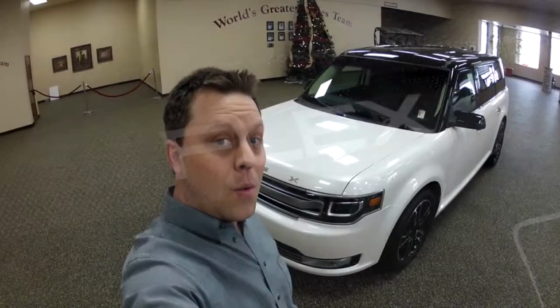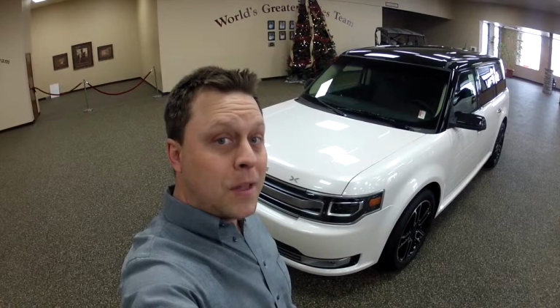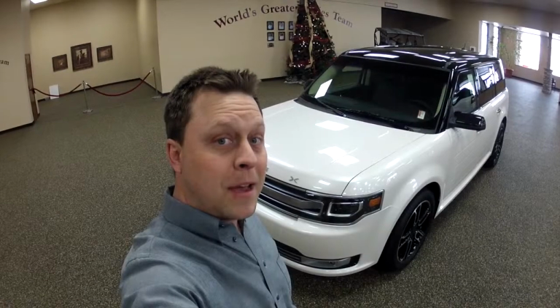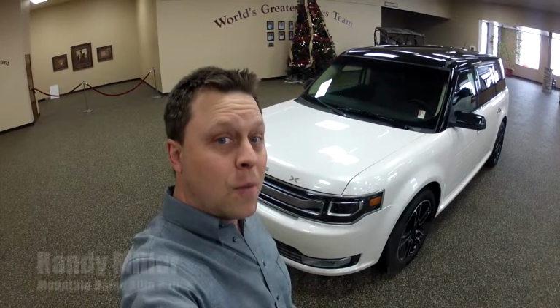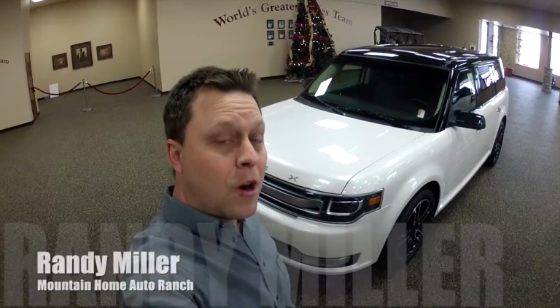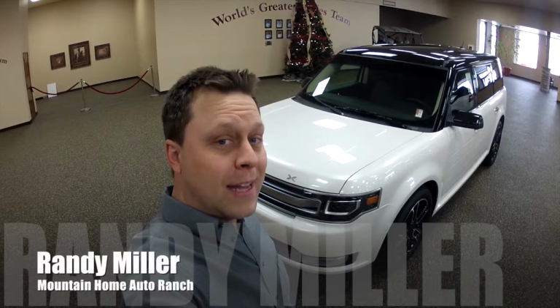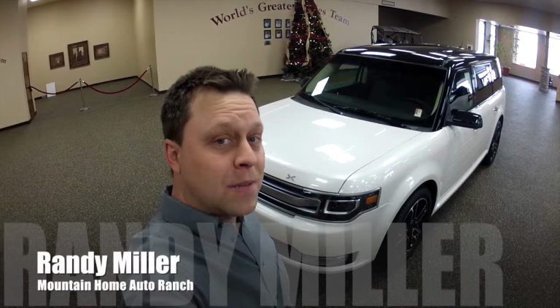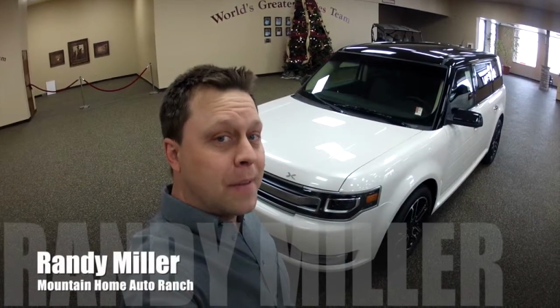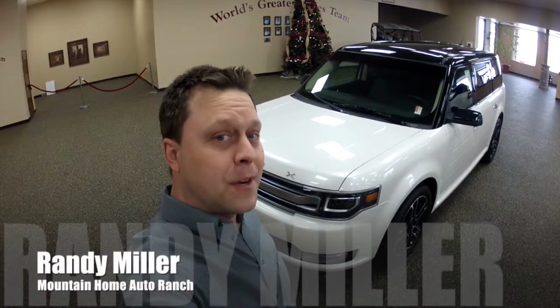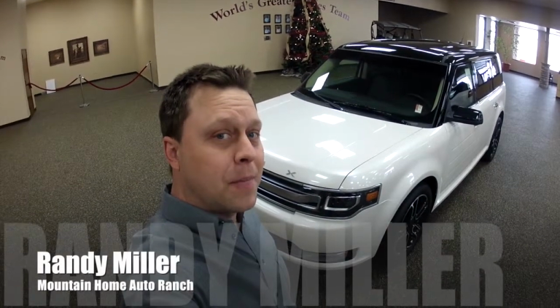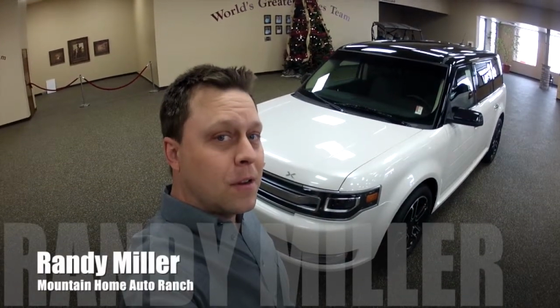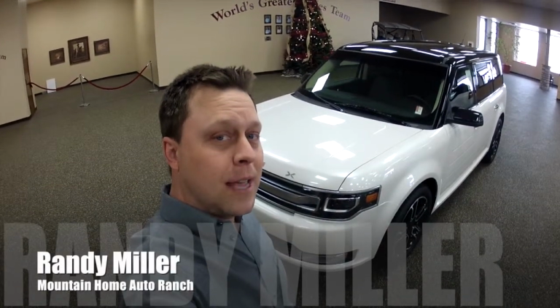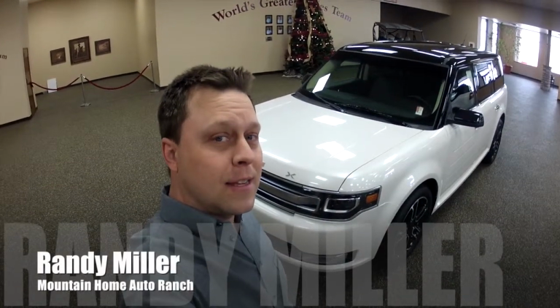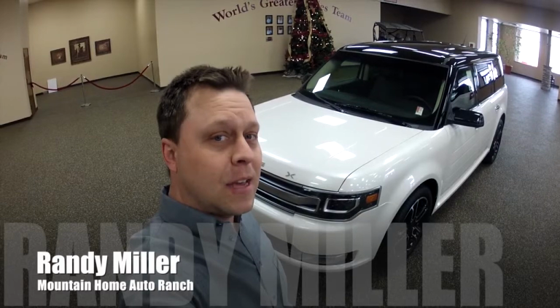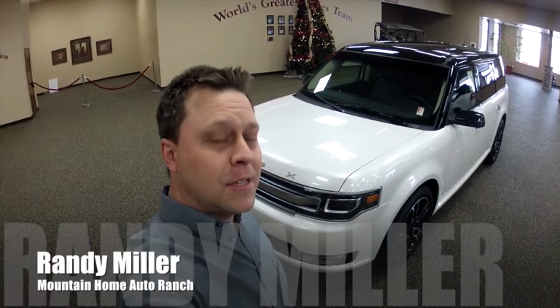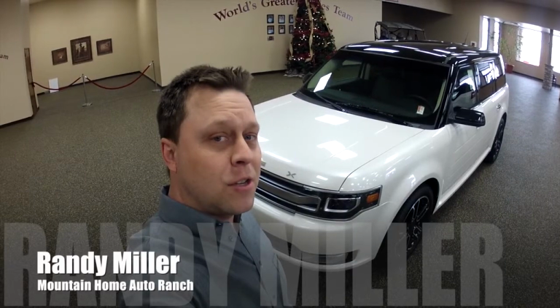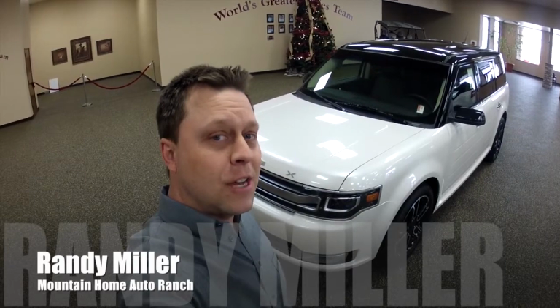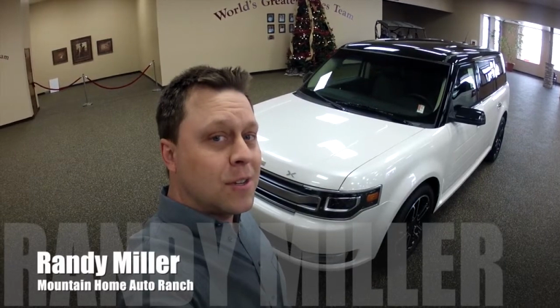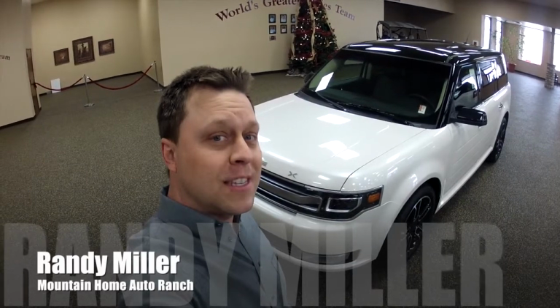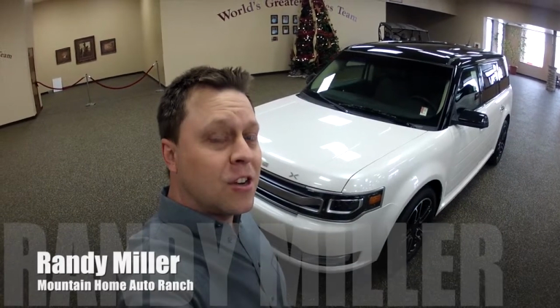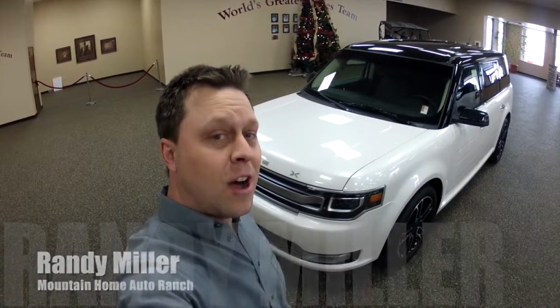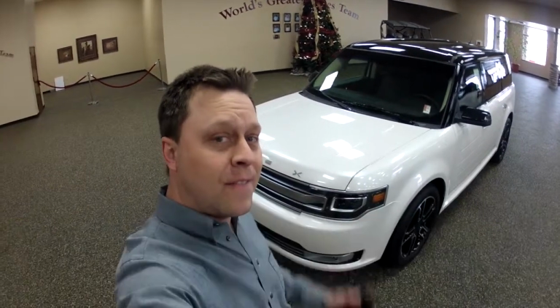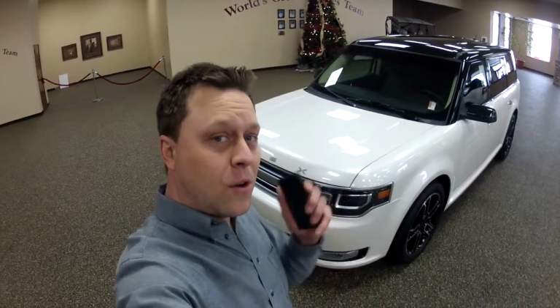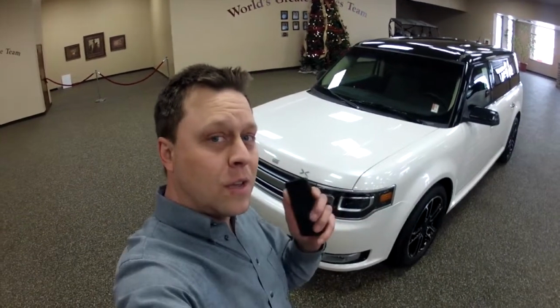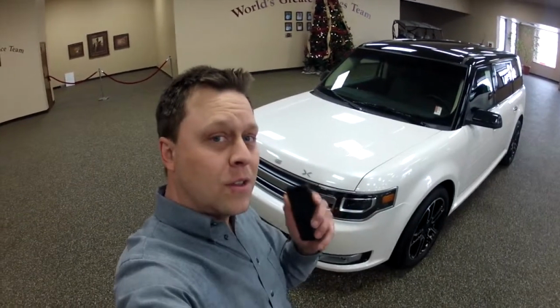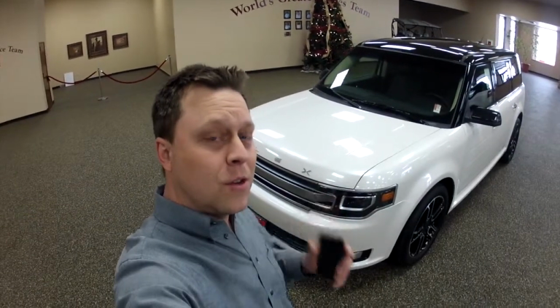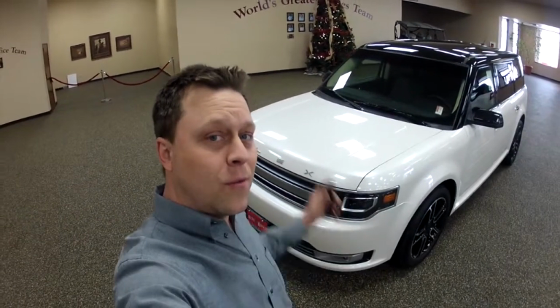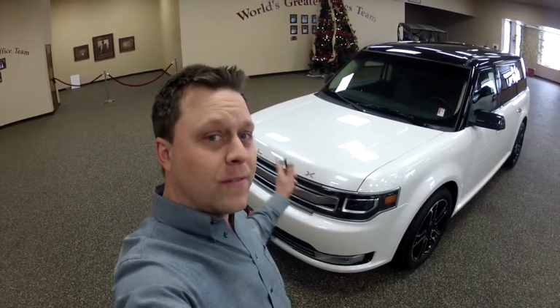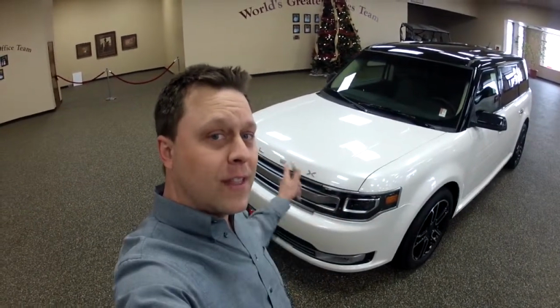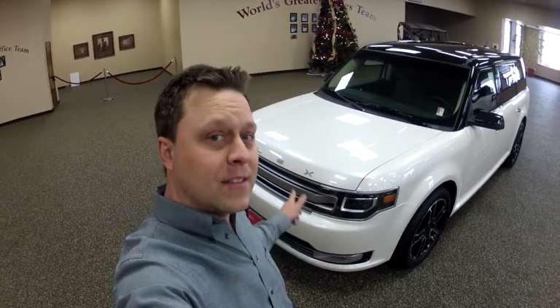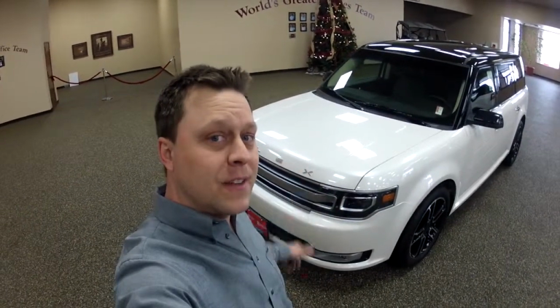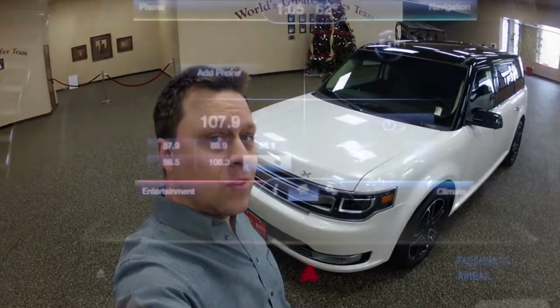Welcome to Mountain Home Auto Ranch. My name is Randy Miller and today I'm going to be showing you how to sync your iPhone to your Ford Flex vehicle.